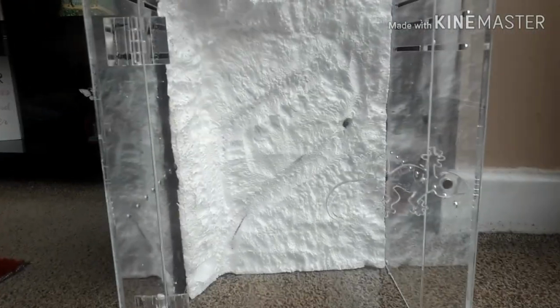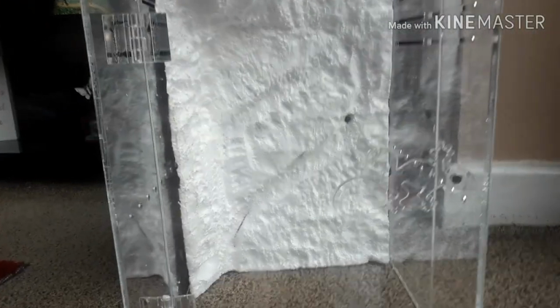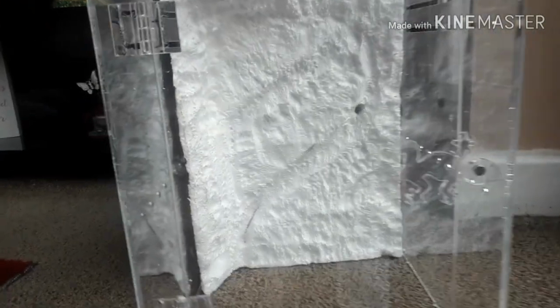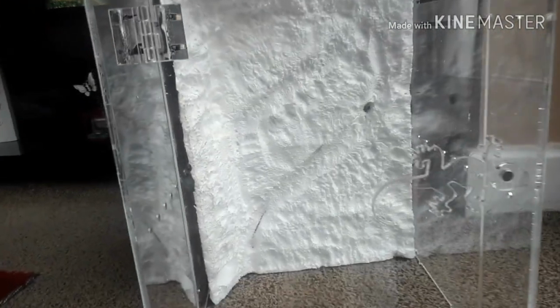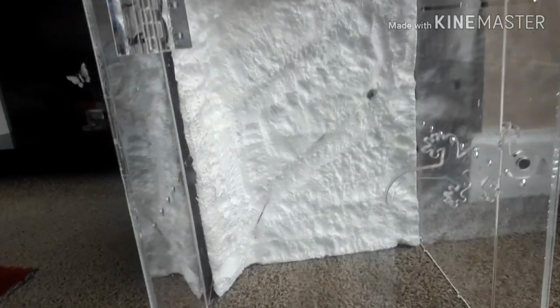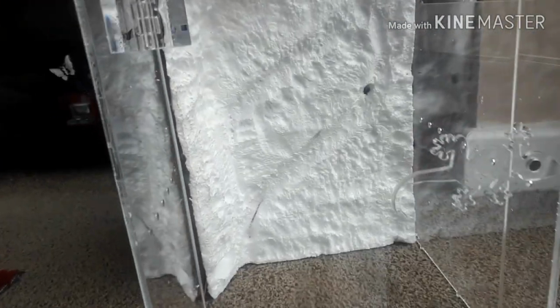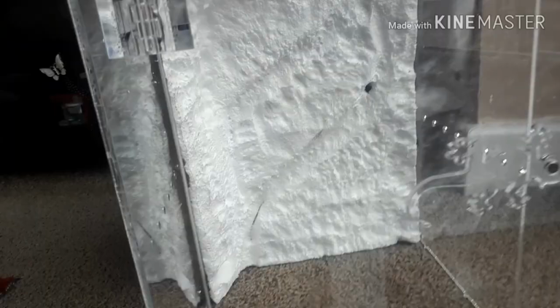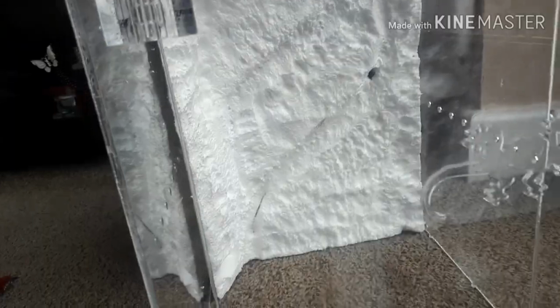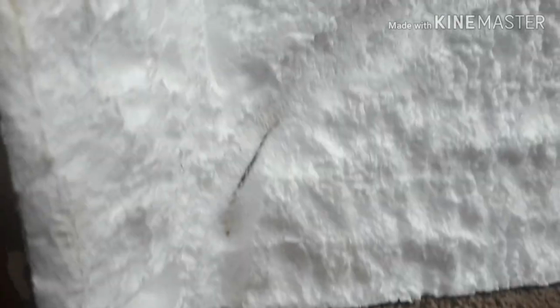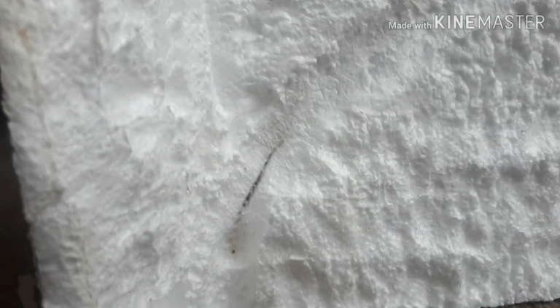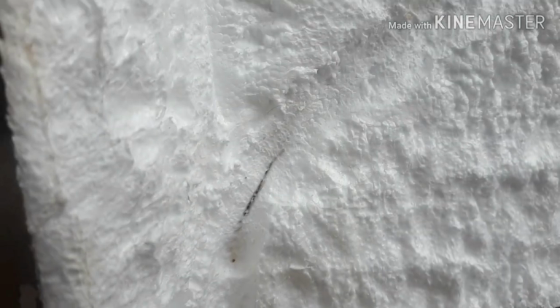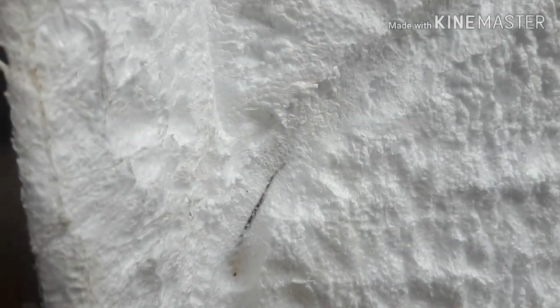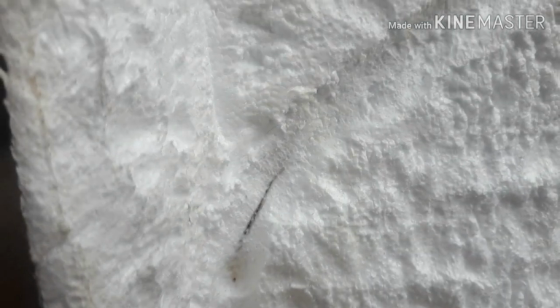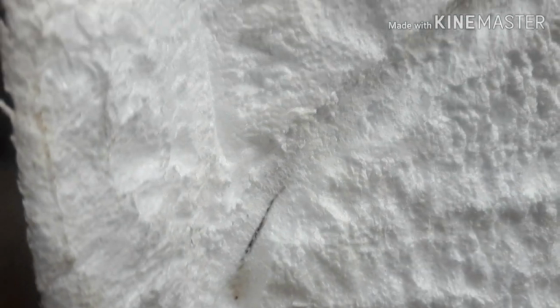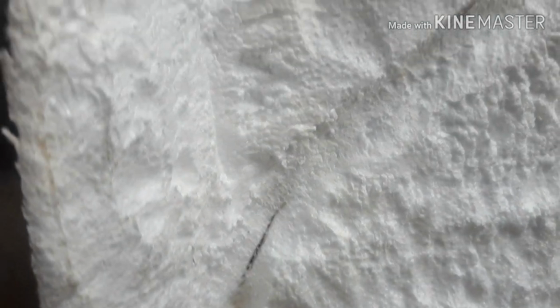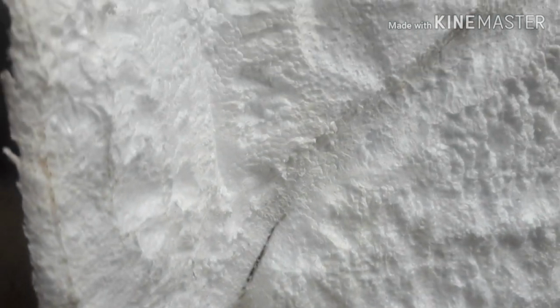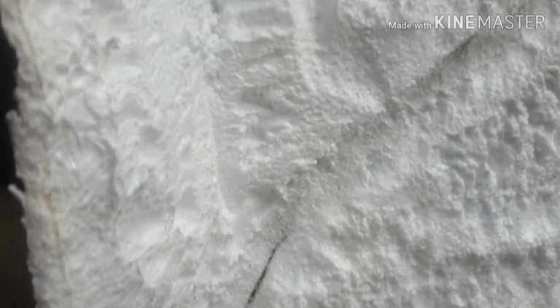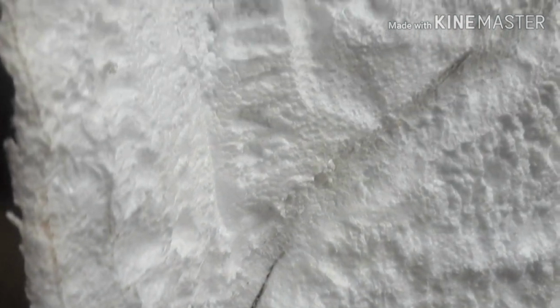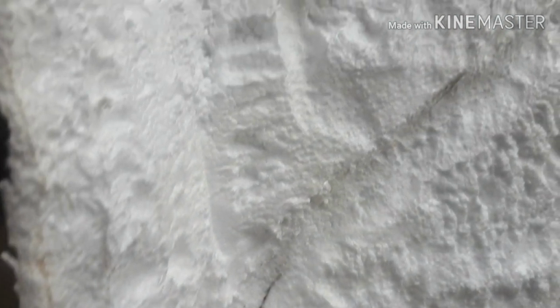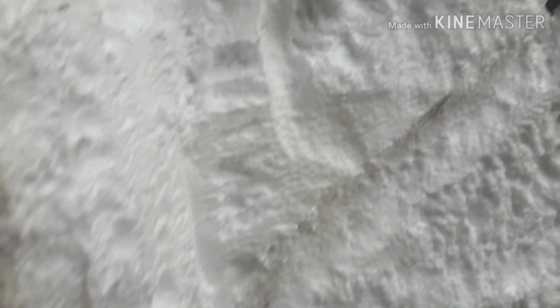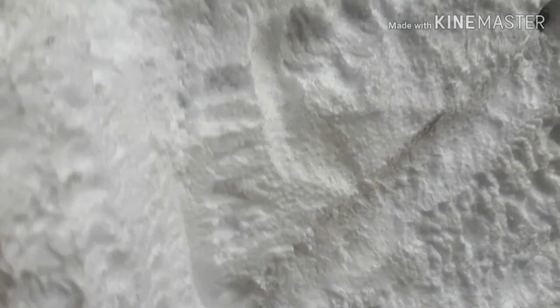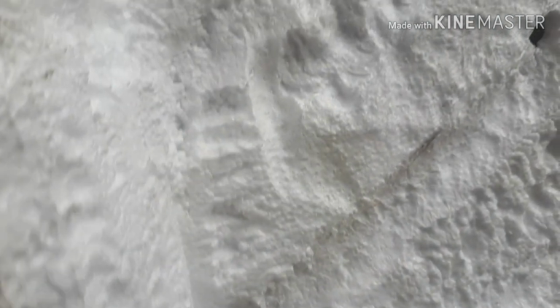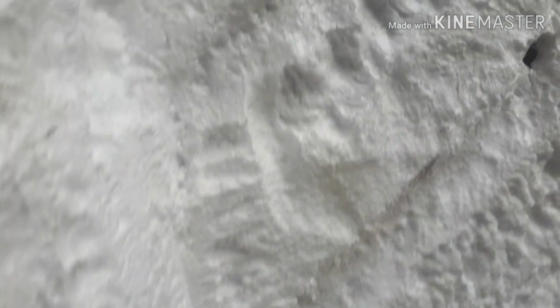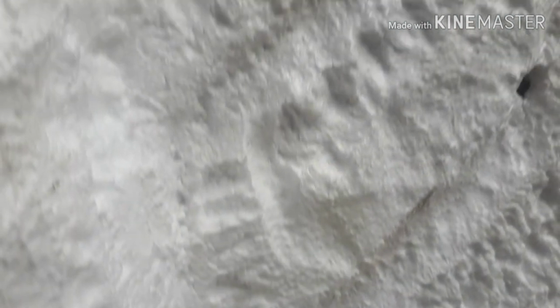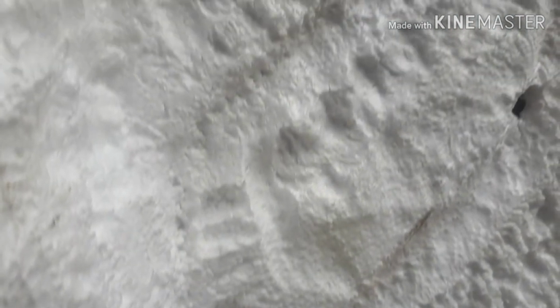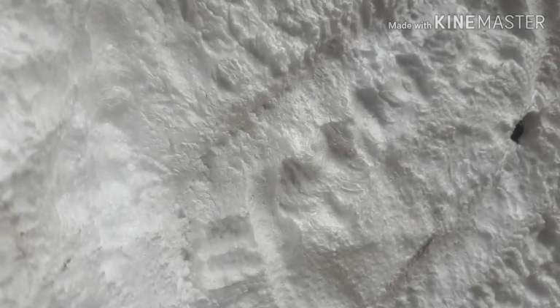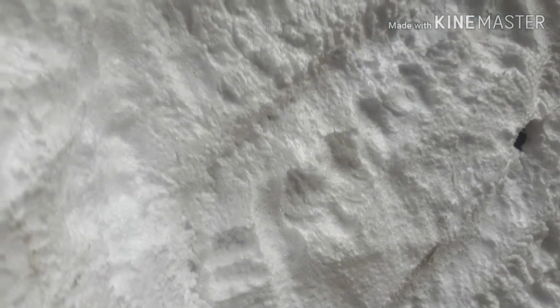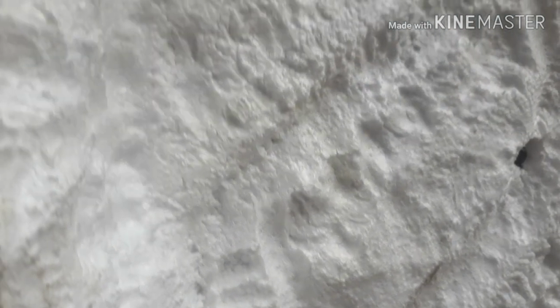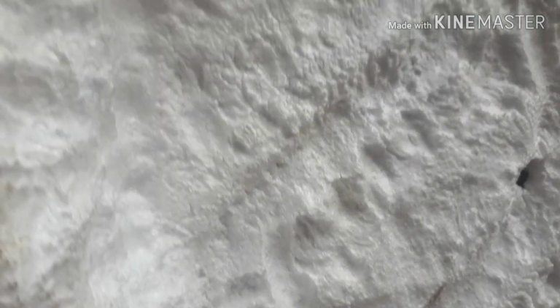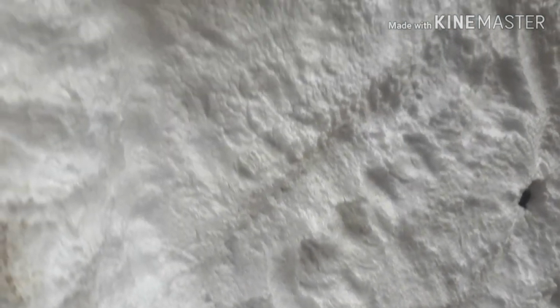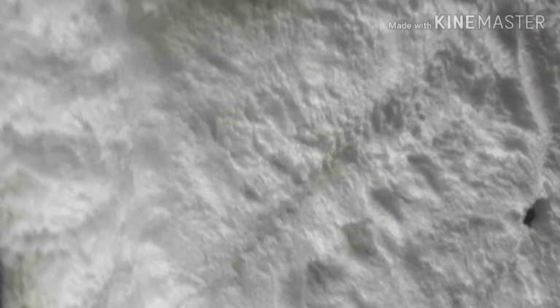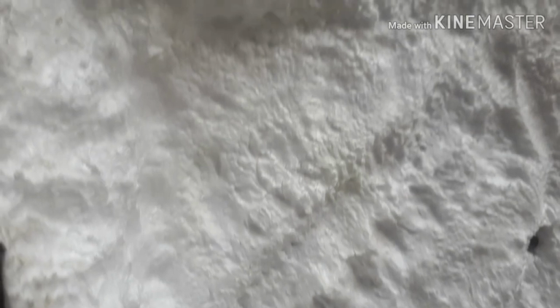I put it in there just to see if it fitted and to see if I needed to carve any edges off or anything. But it's going to look great once this is all painted up.